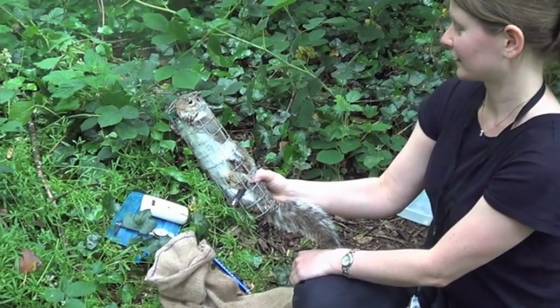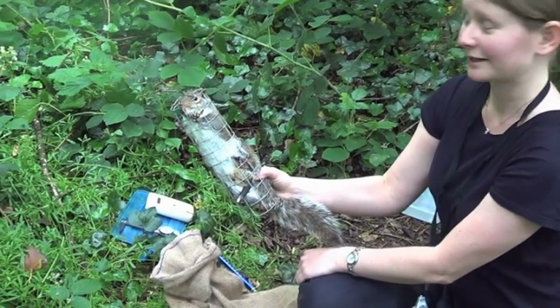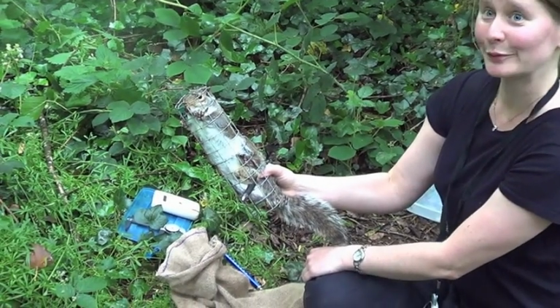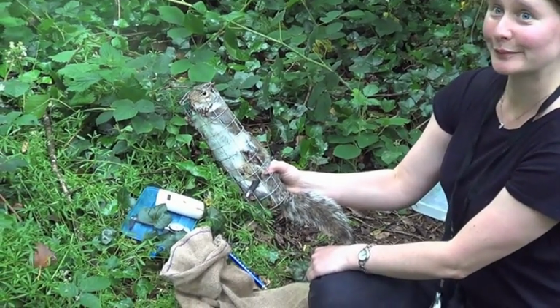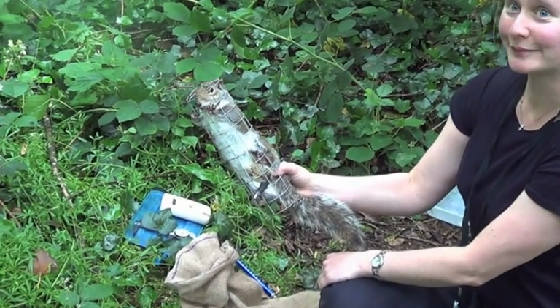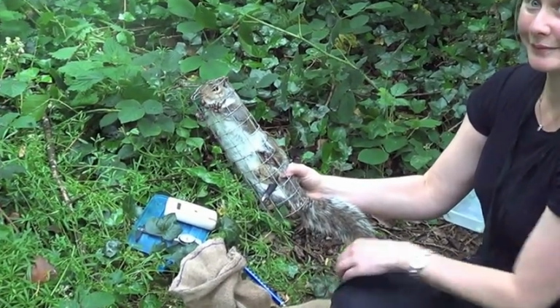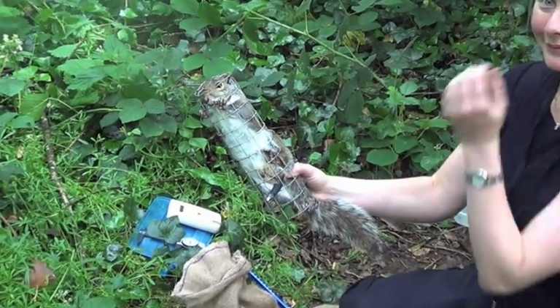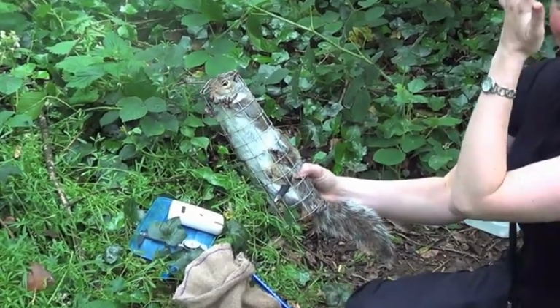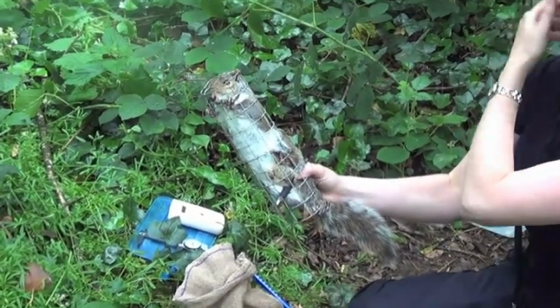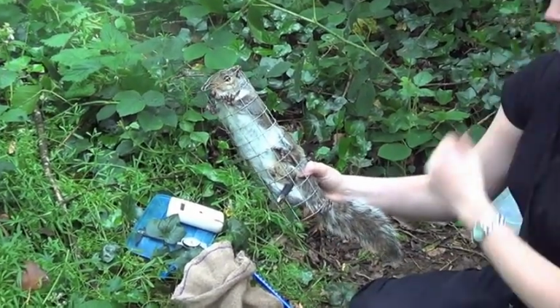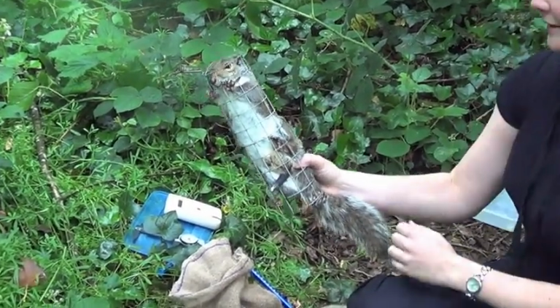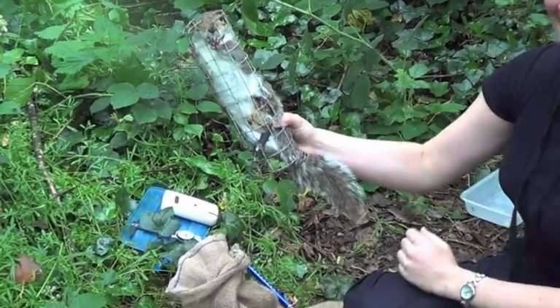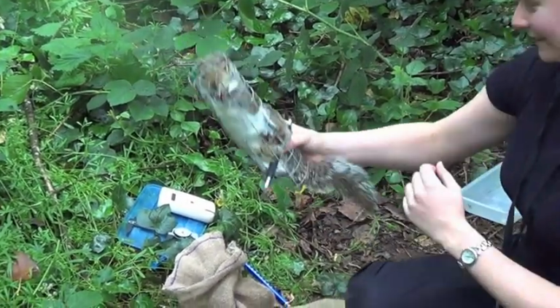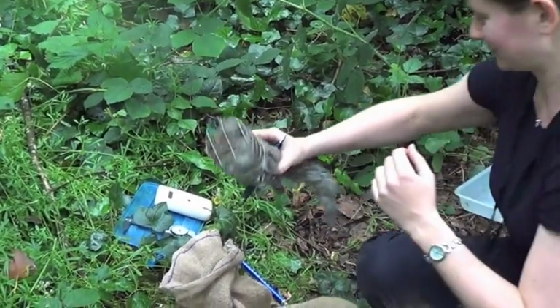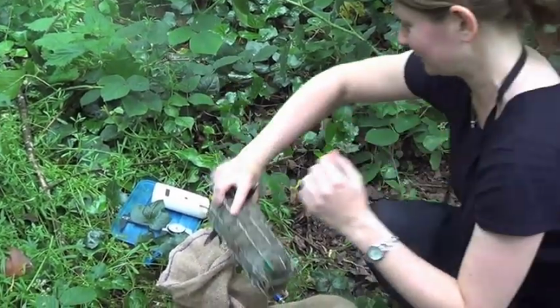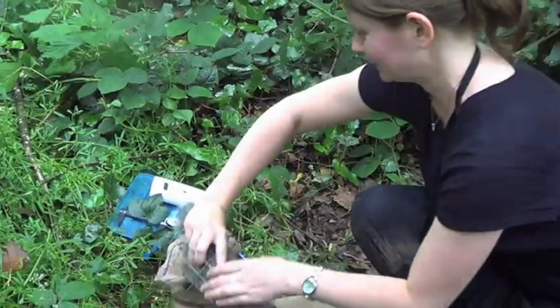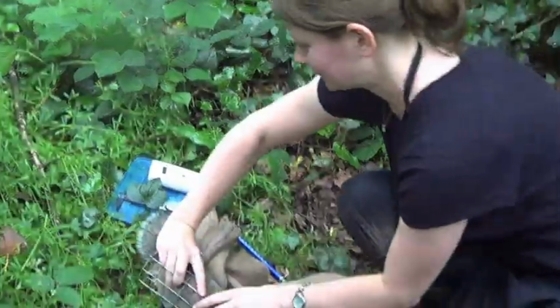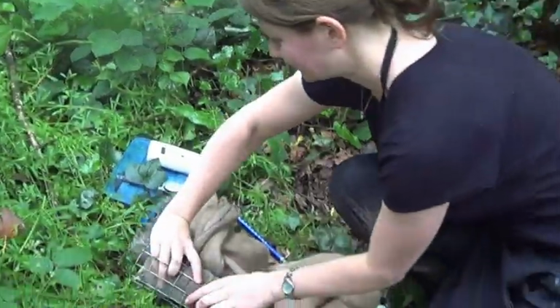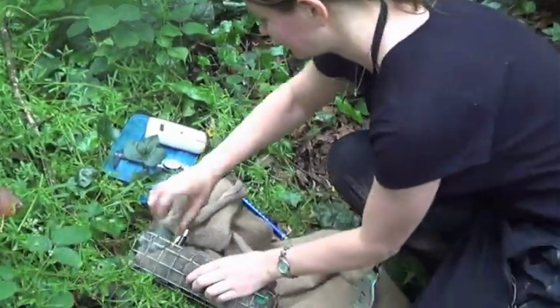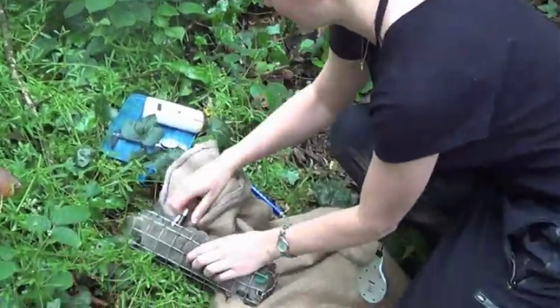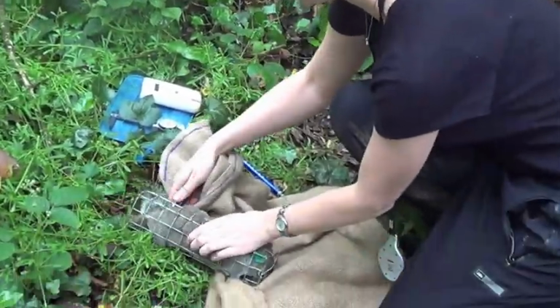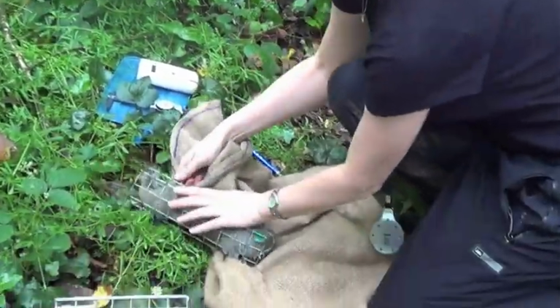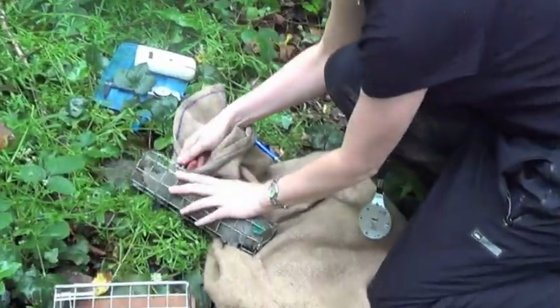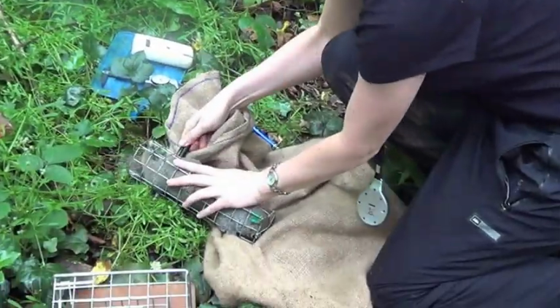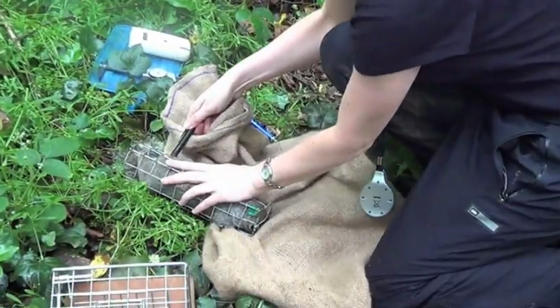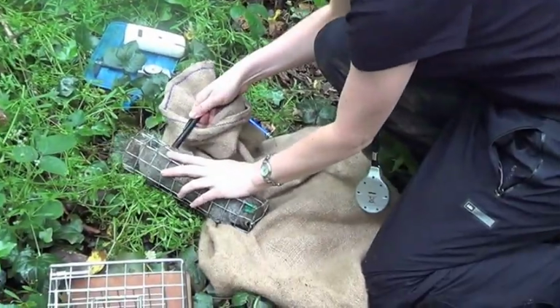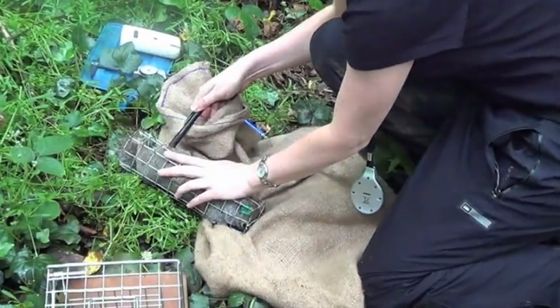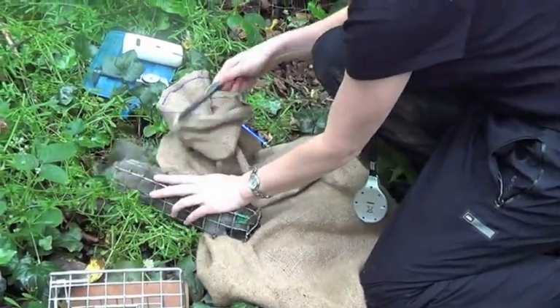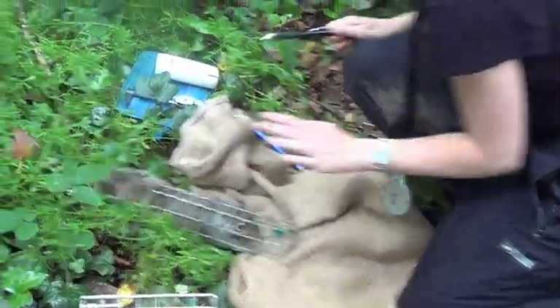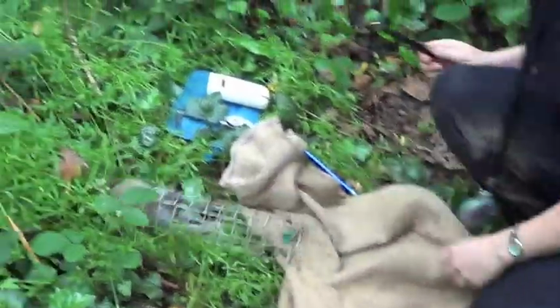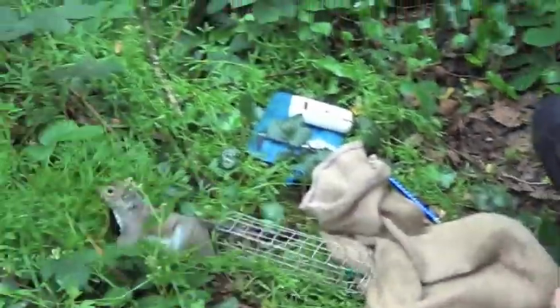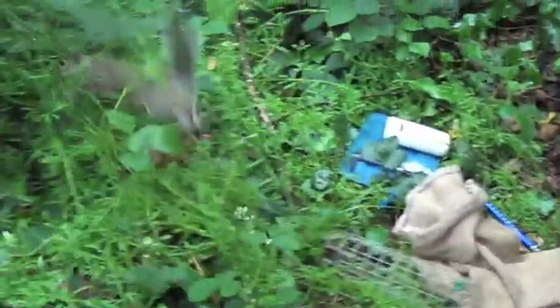Let them go. Now the squirrel is released.